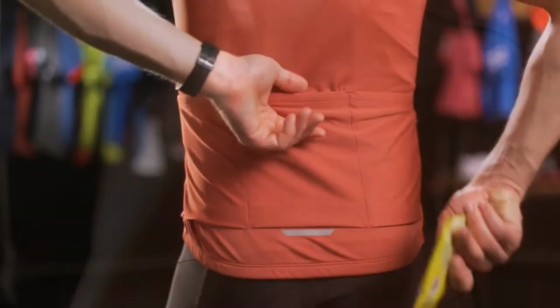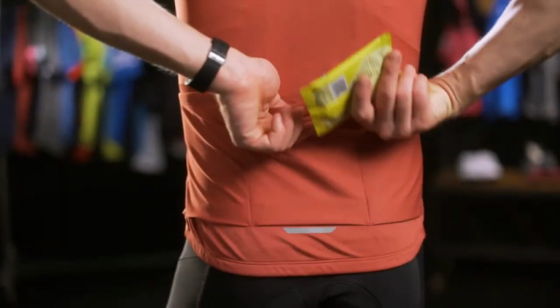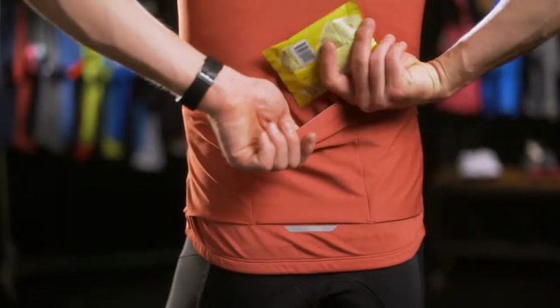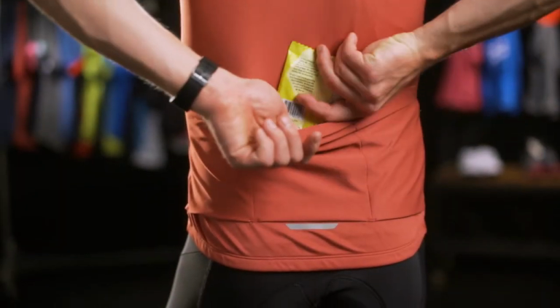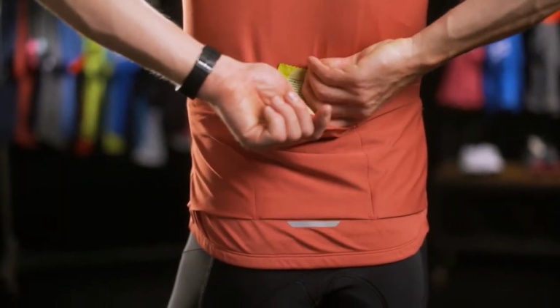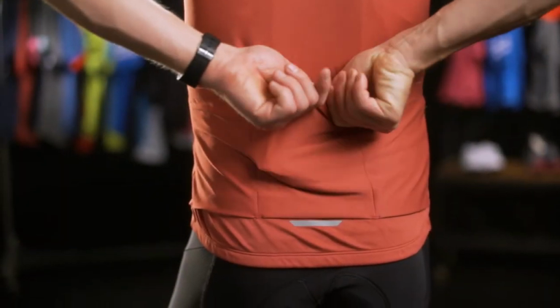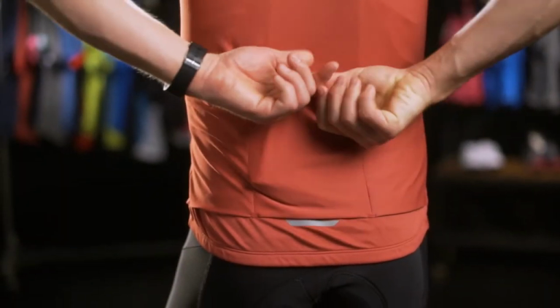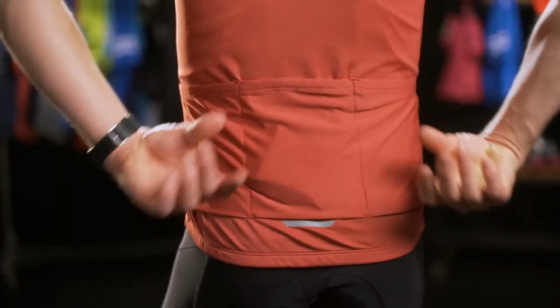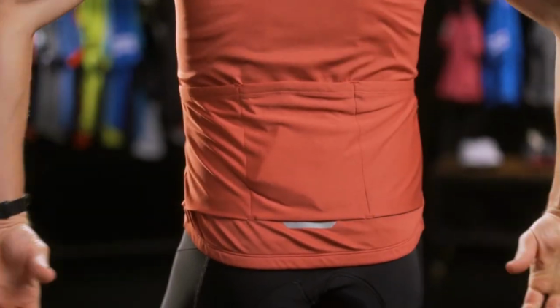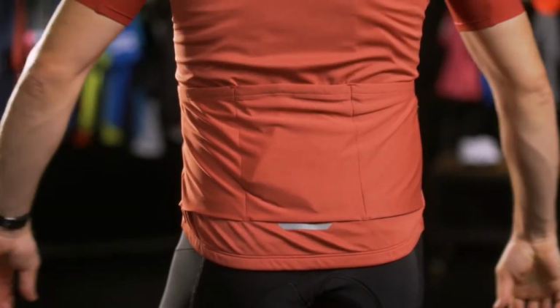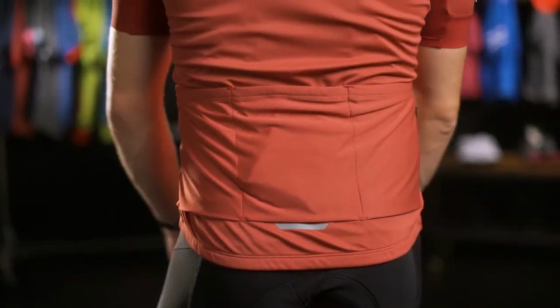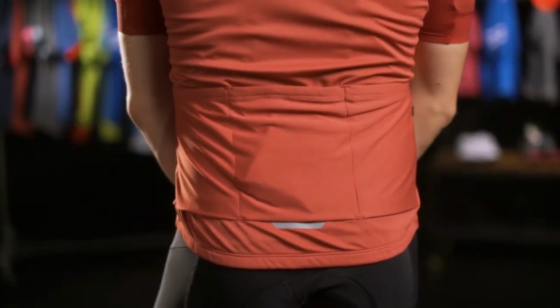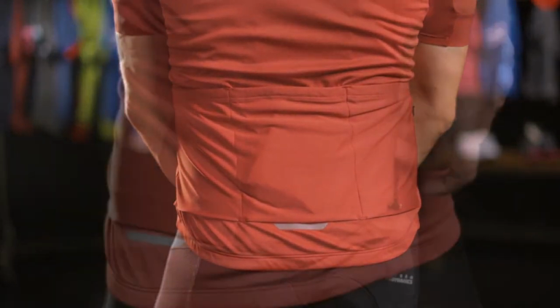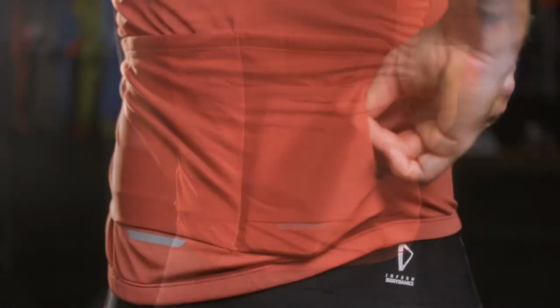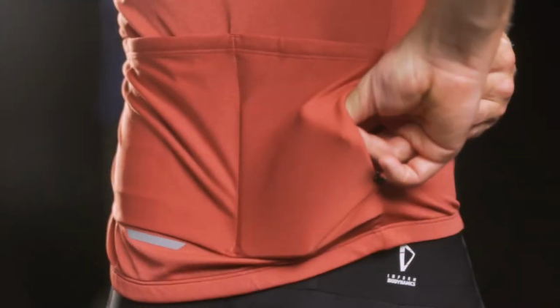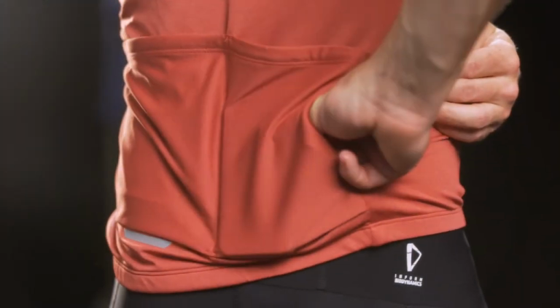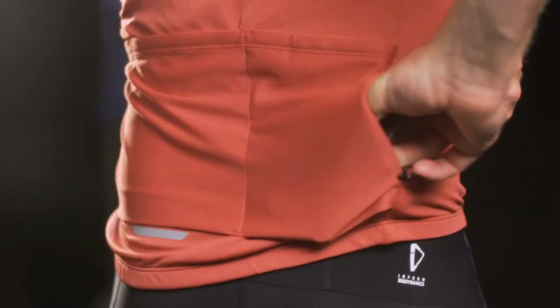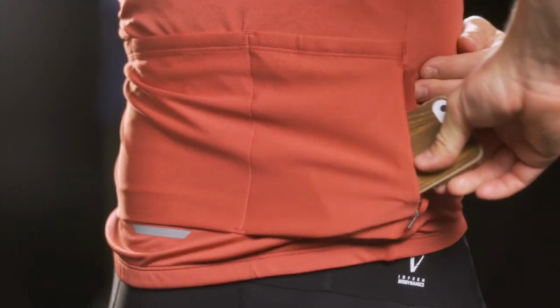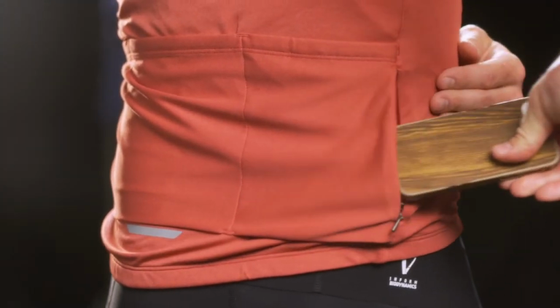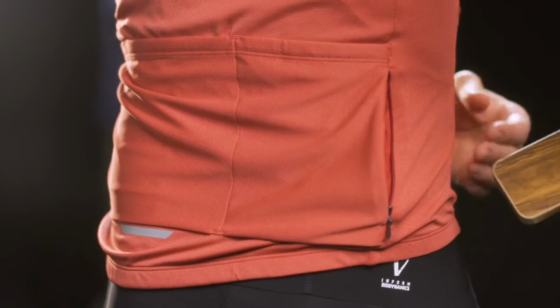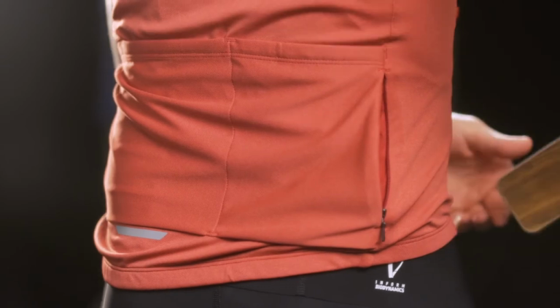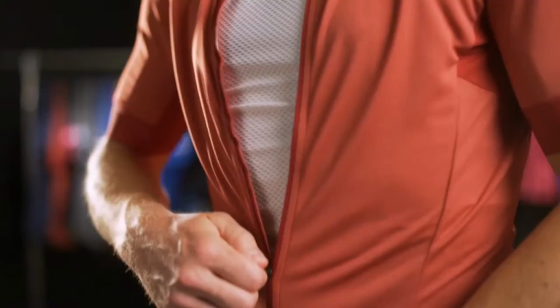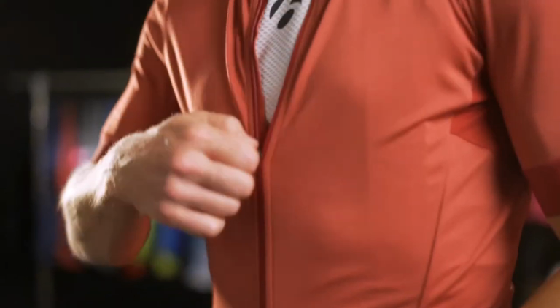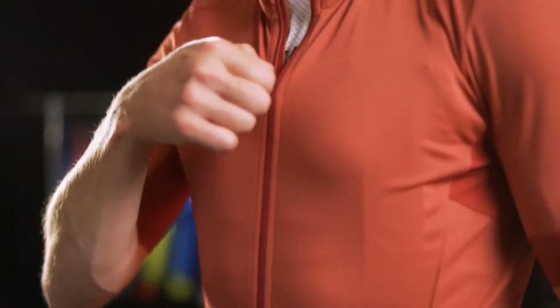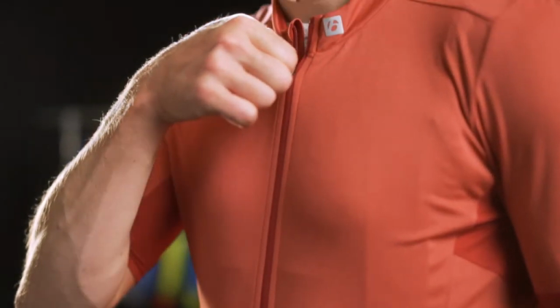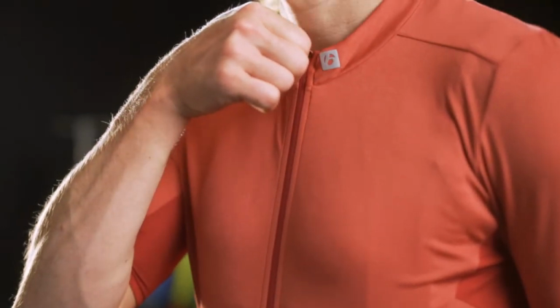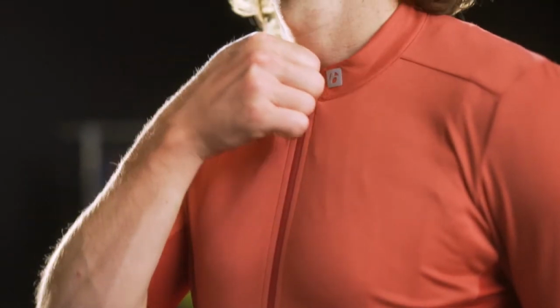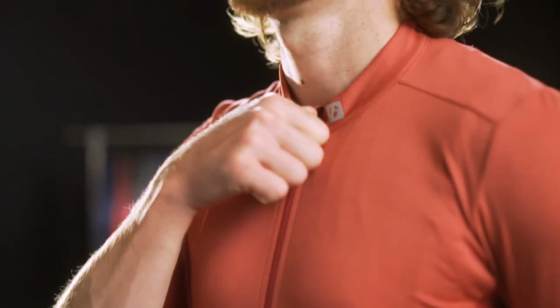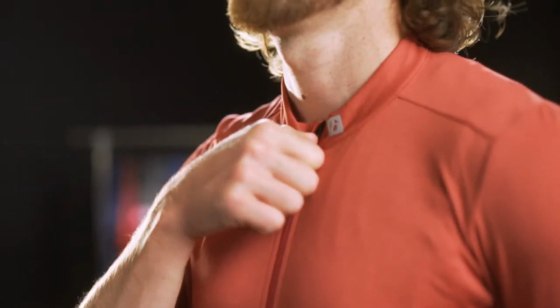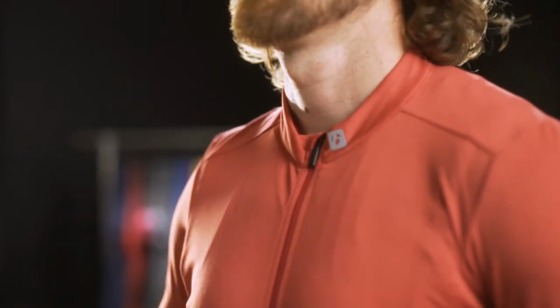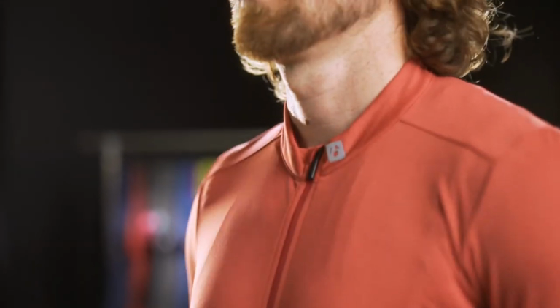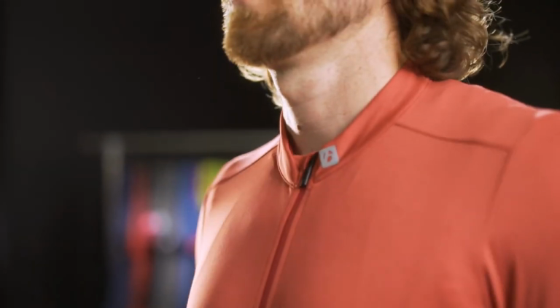This jersey features three traditional back pockets, a zippered security pocket, and a full-length zipper to control your core when temperatures rise.